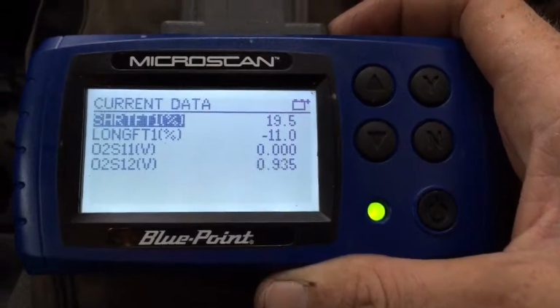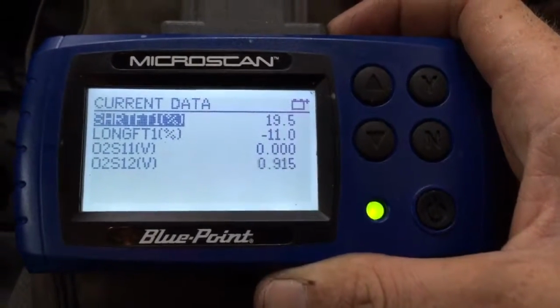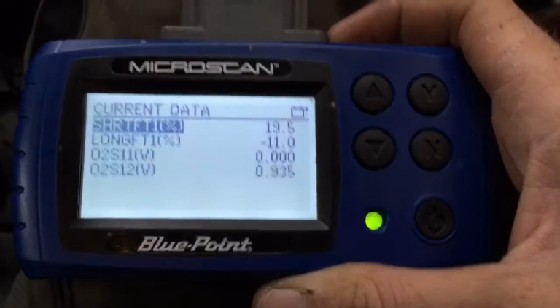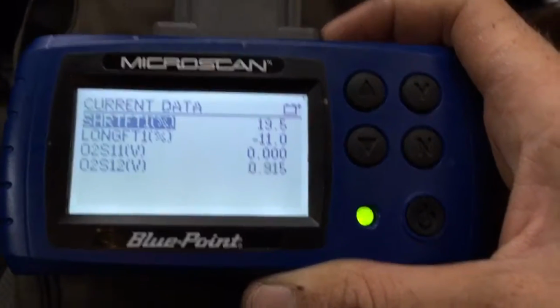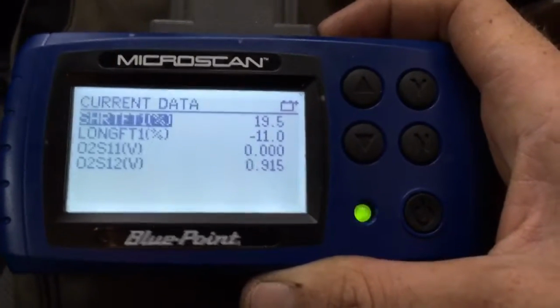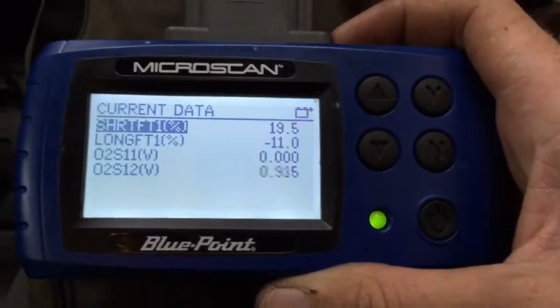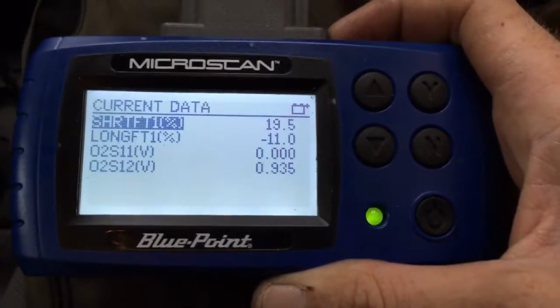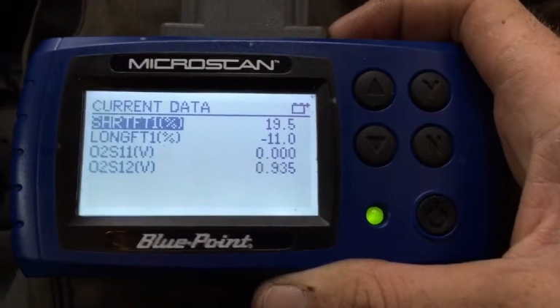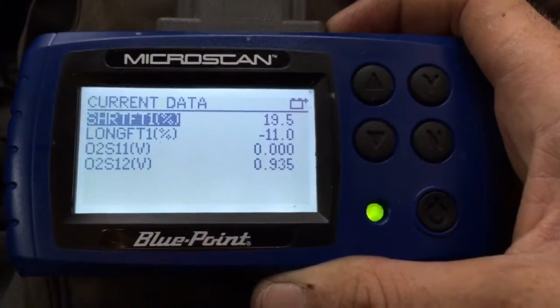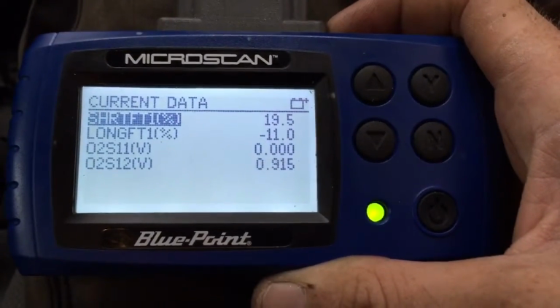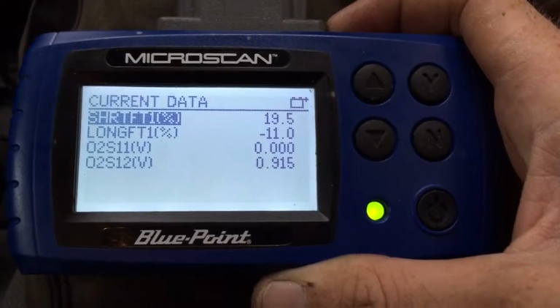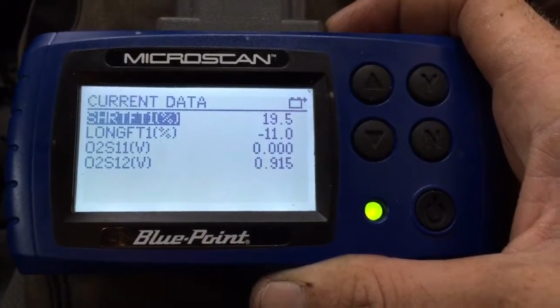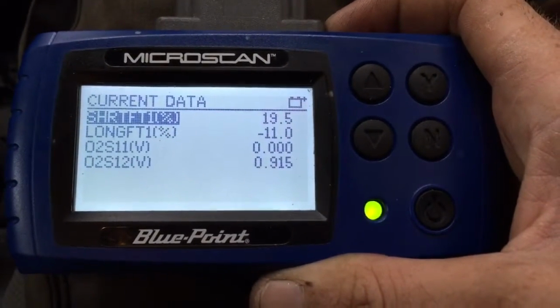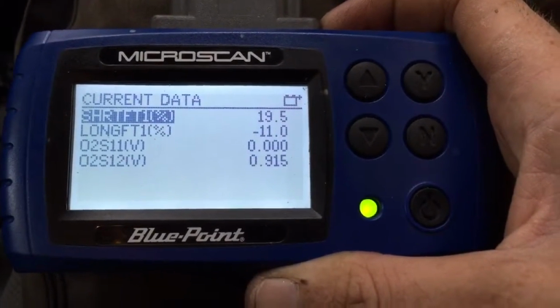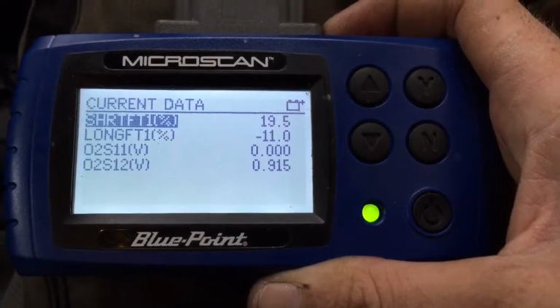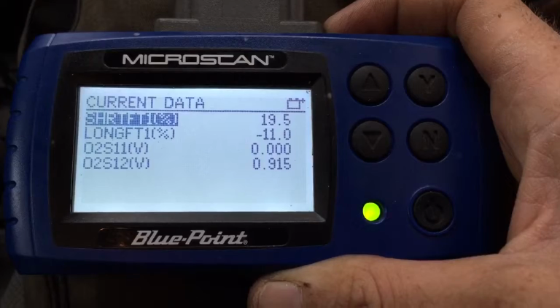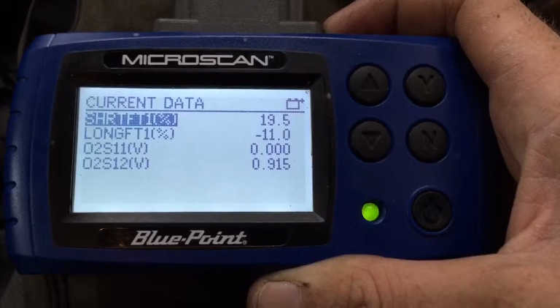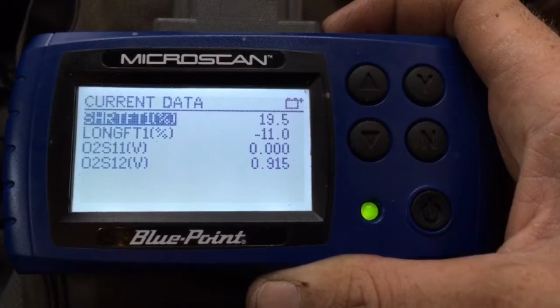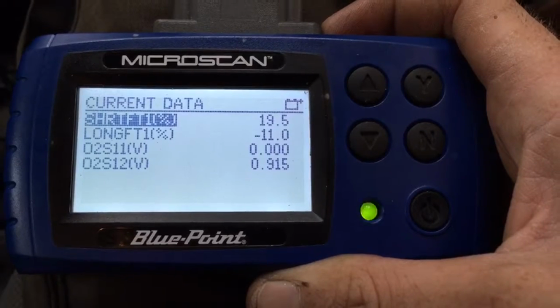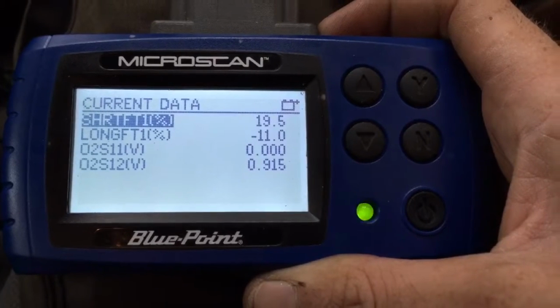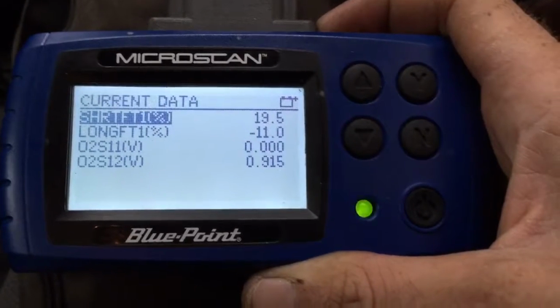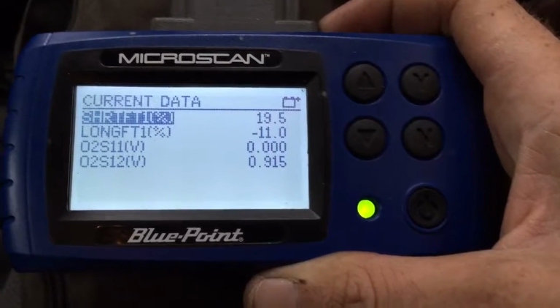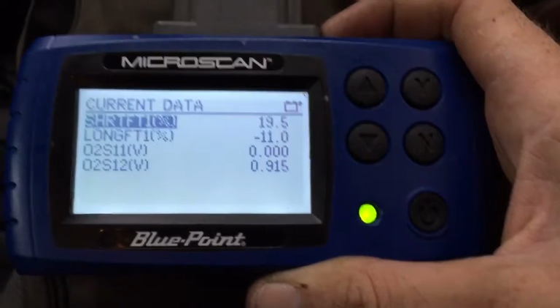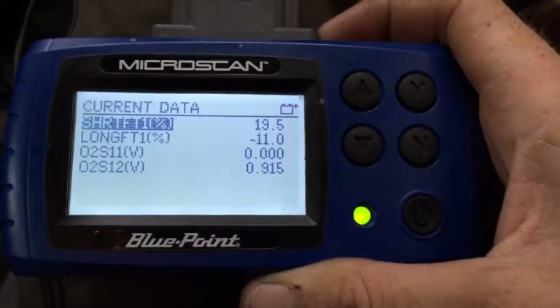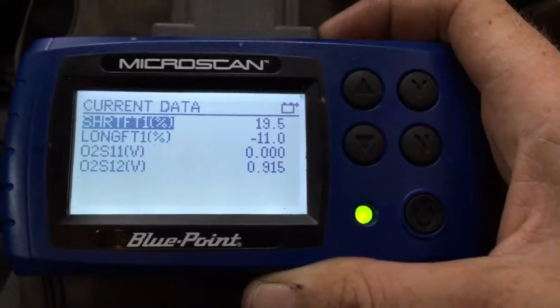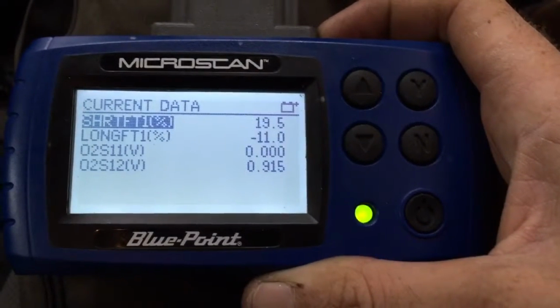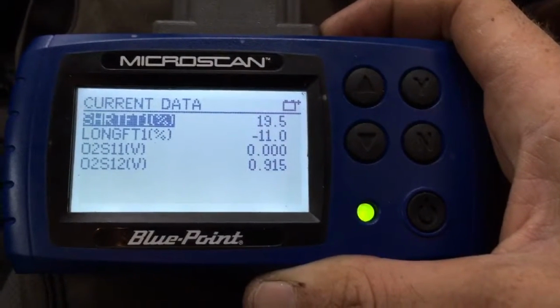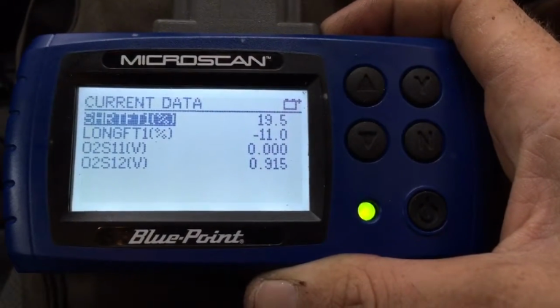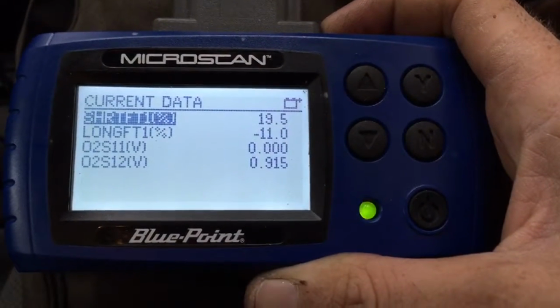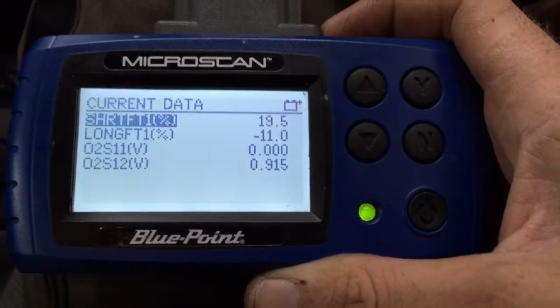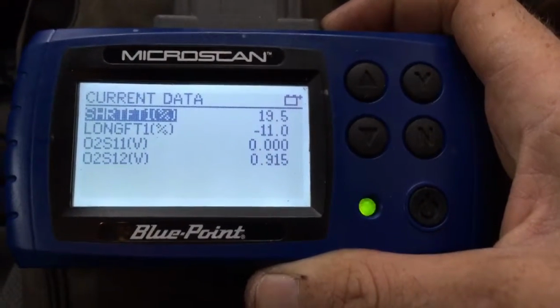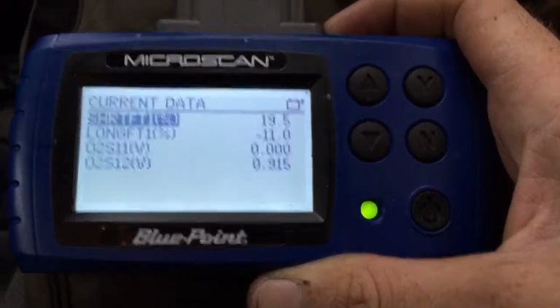I'm going to do a couple of snap throttle tests to see if we can drive that upstream O2 sensor rich or get any activity out of it.